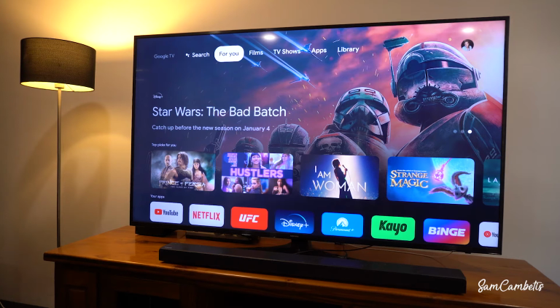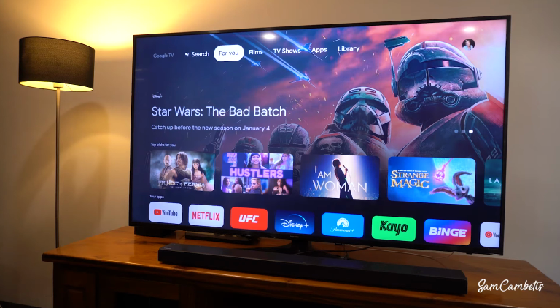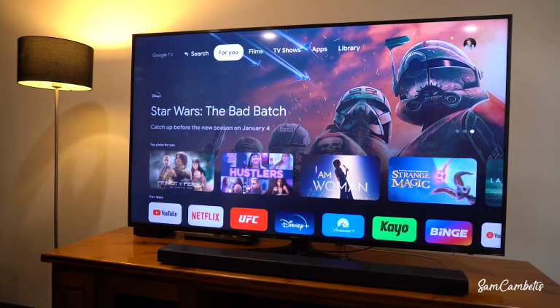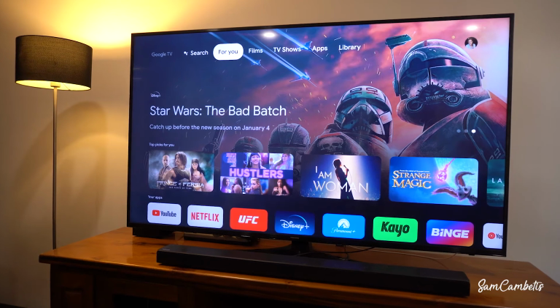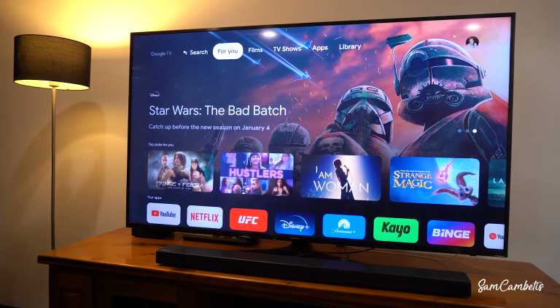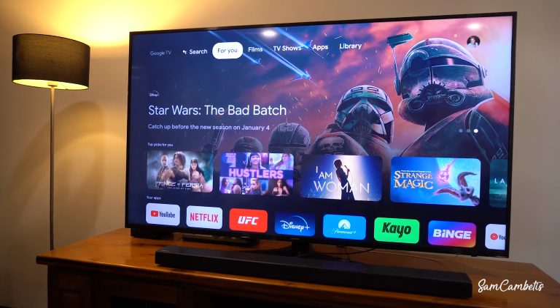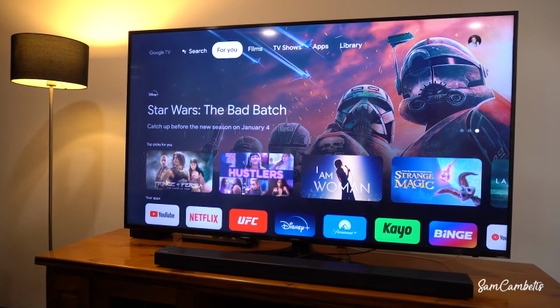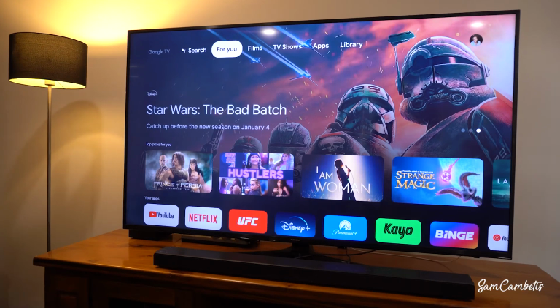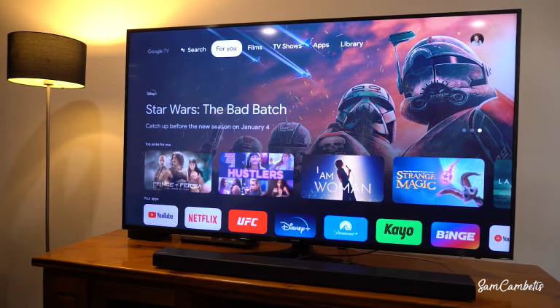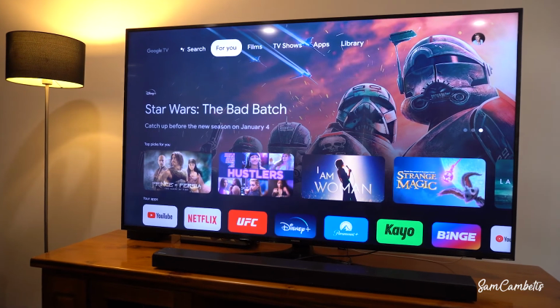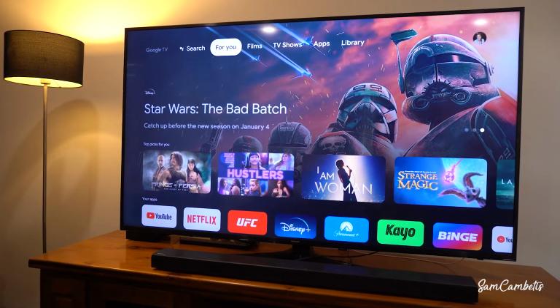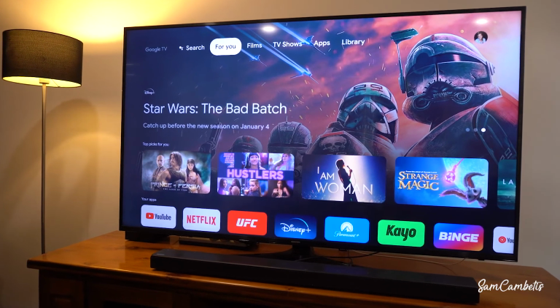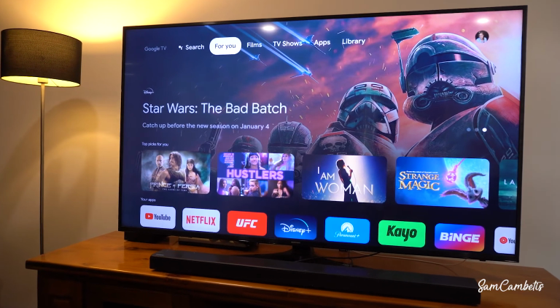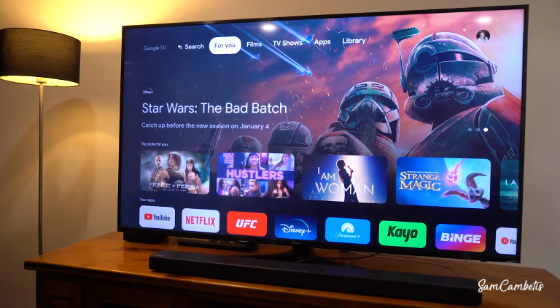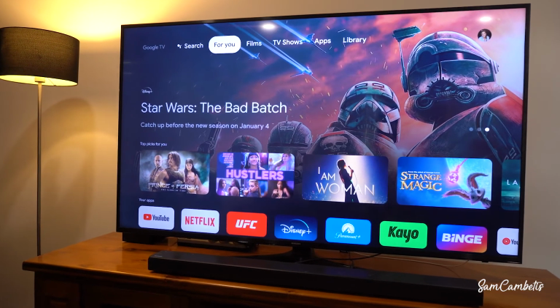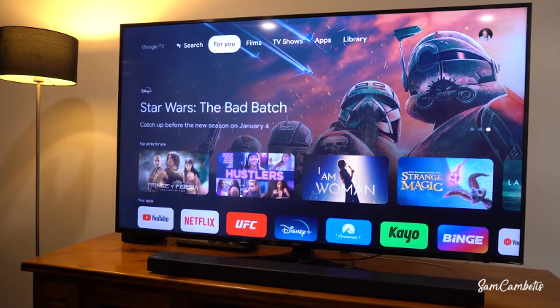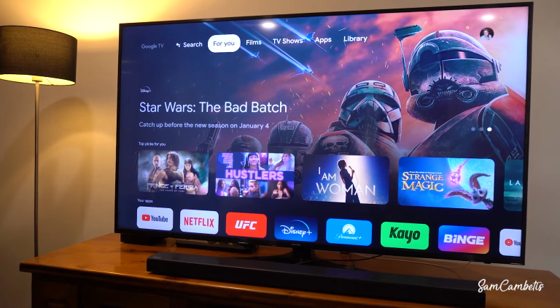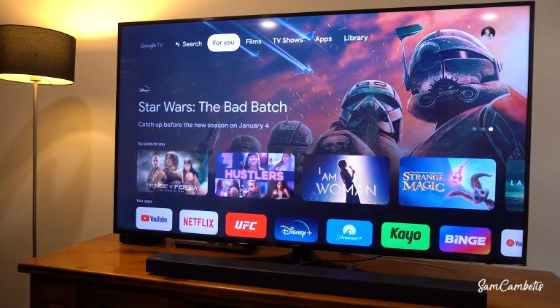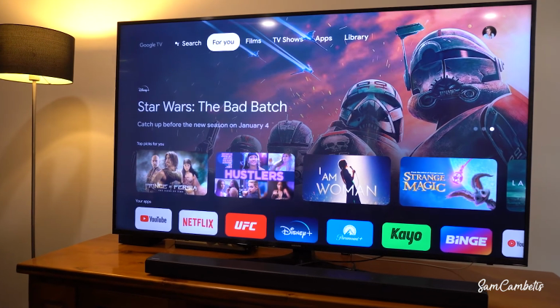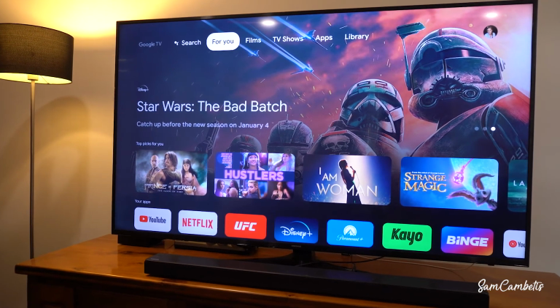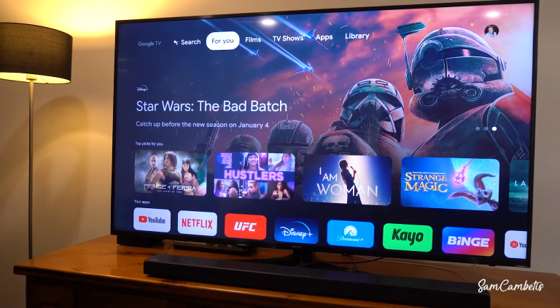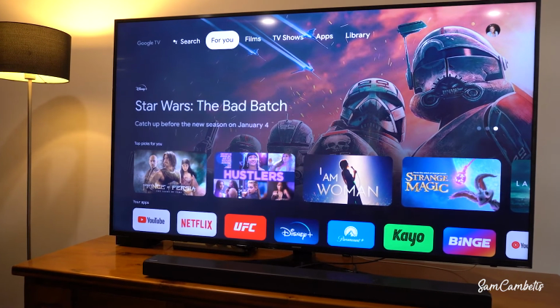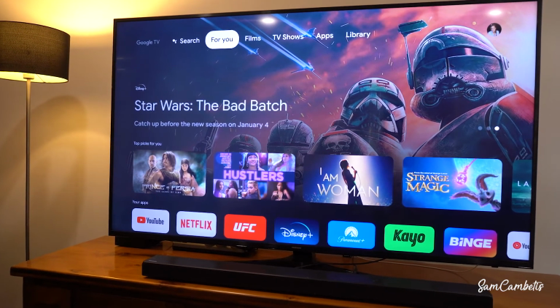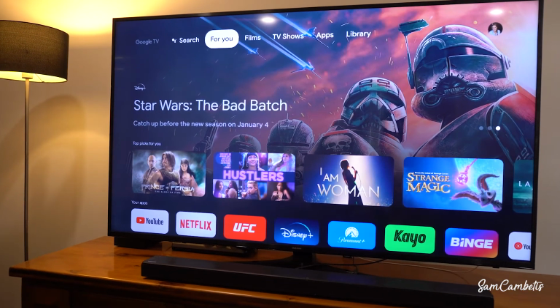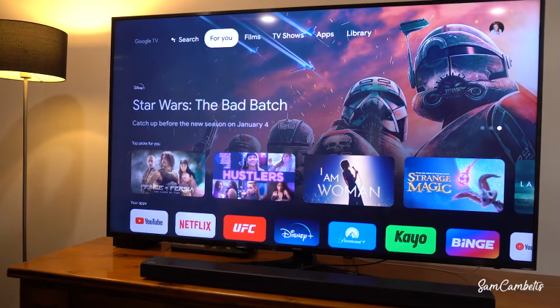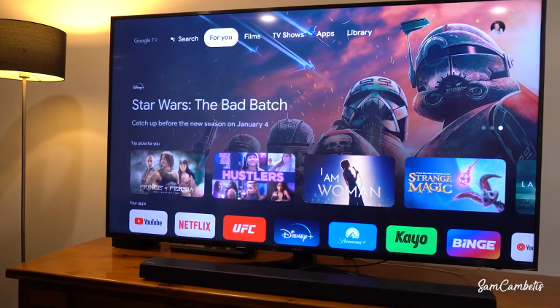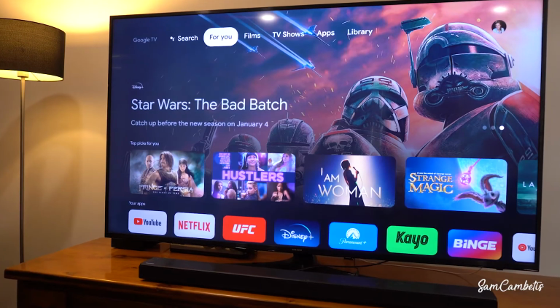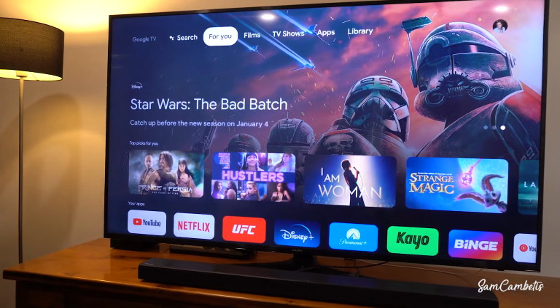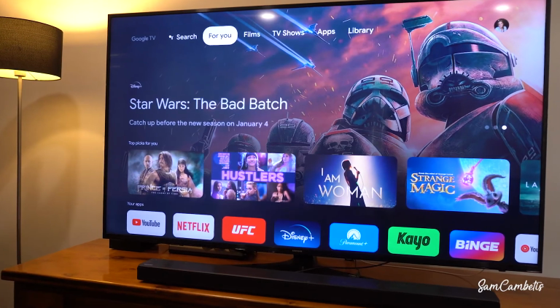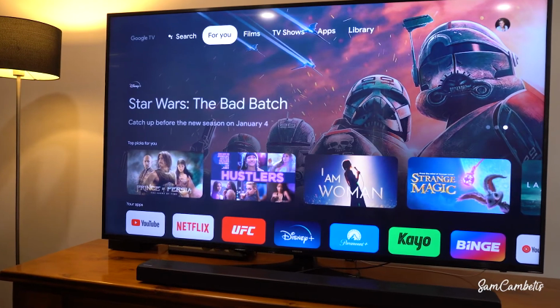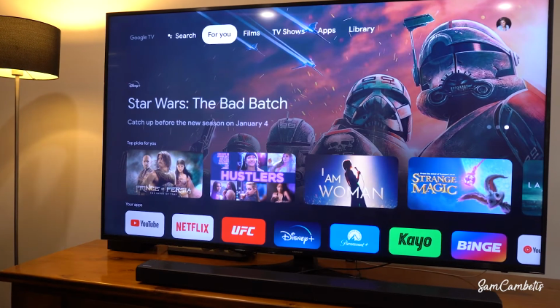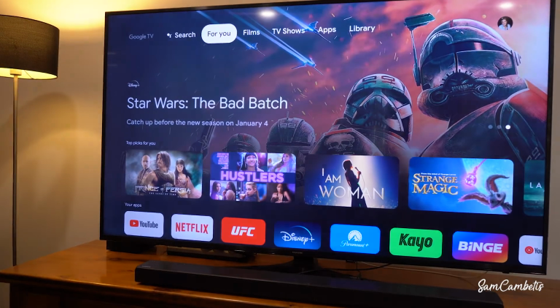Hey guys, I'm Sam Kambidis and in today's video I'm going to show you how you can watch free live TV on your Google TV device.